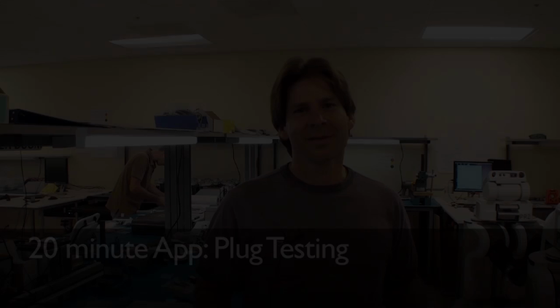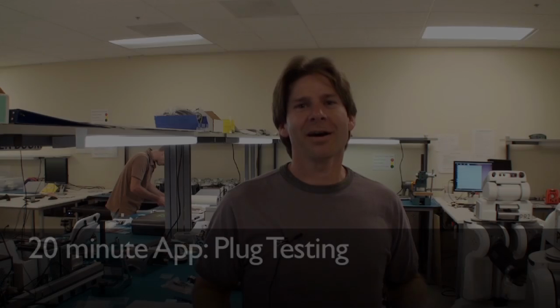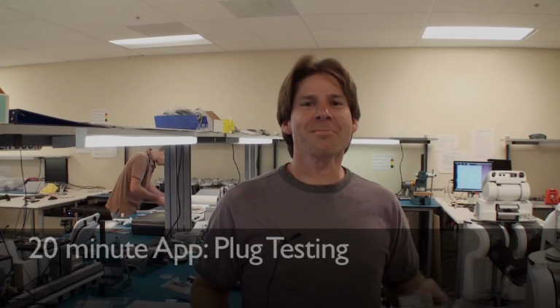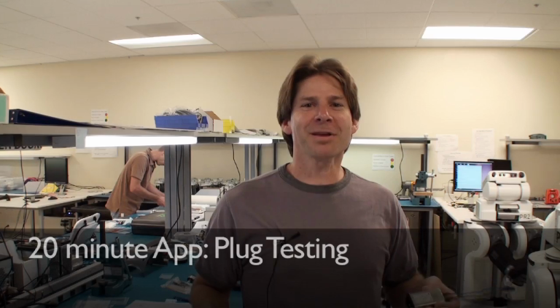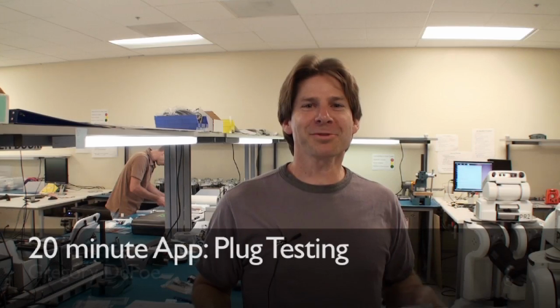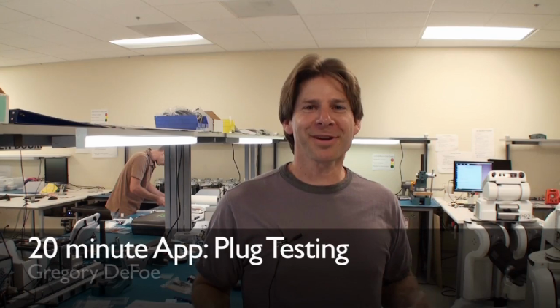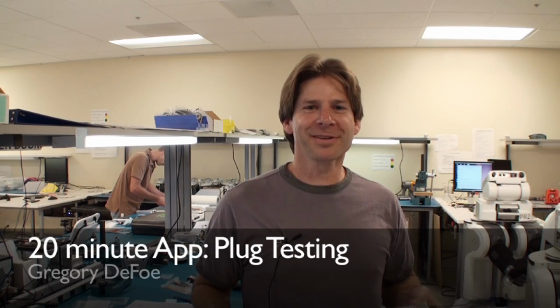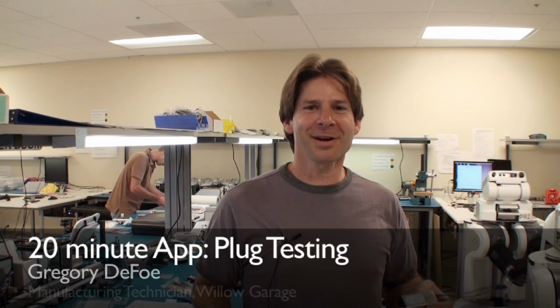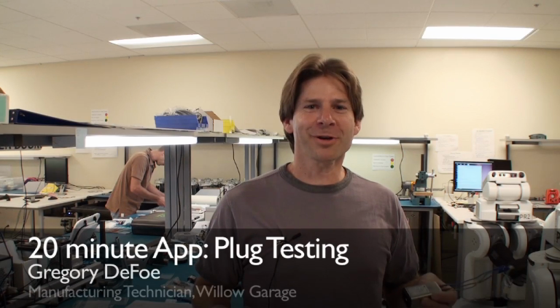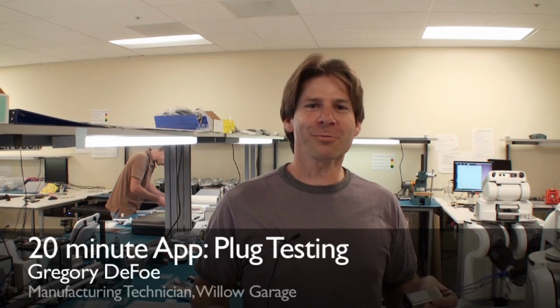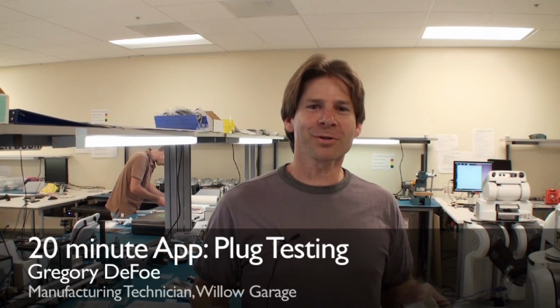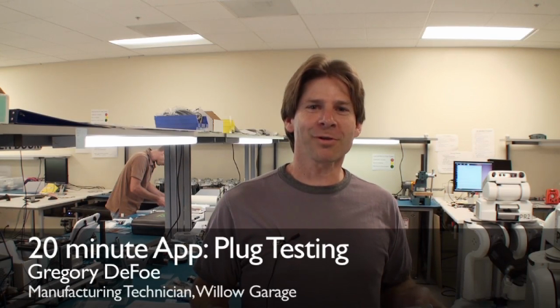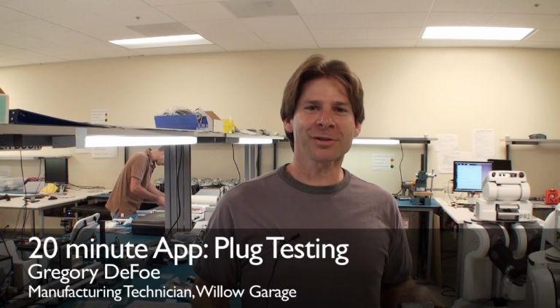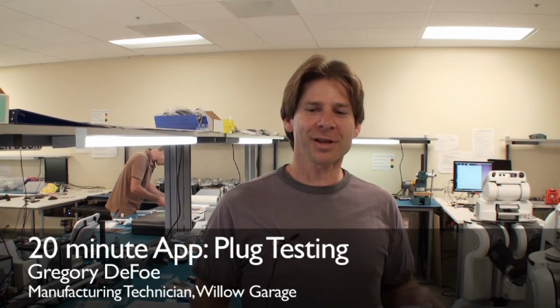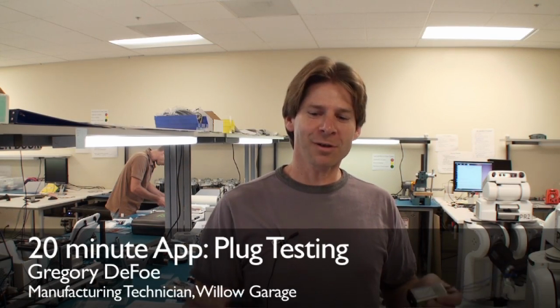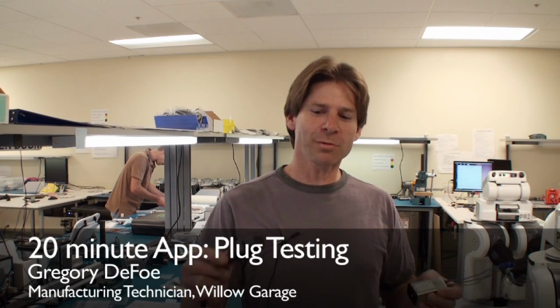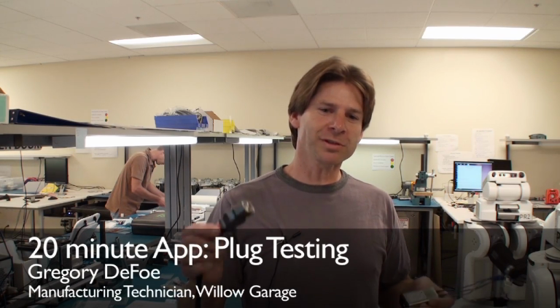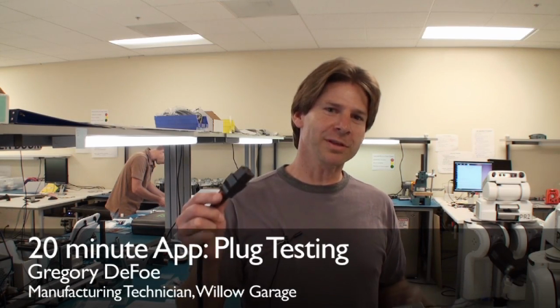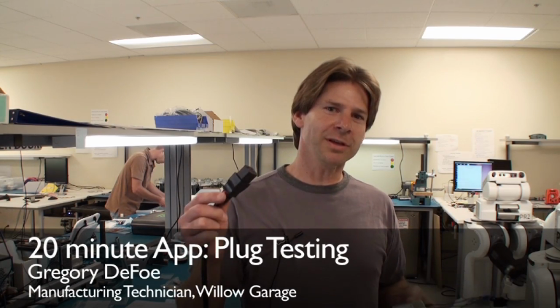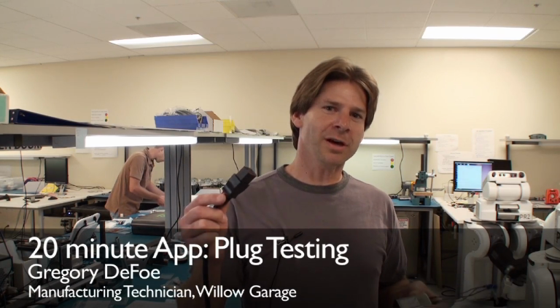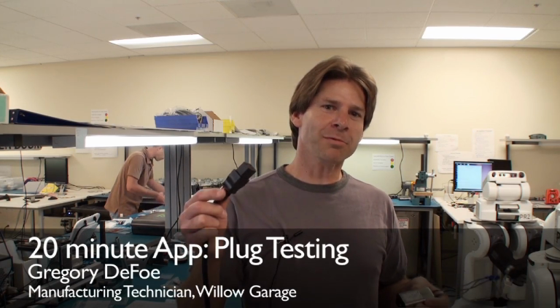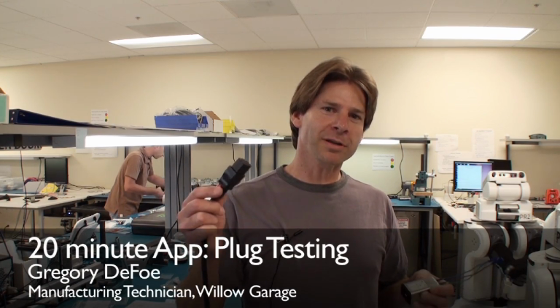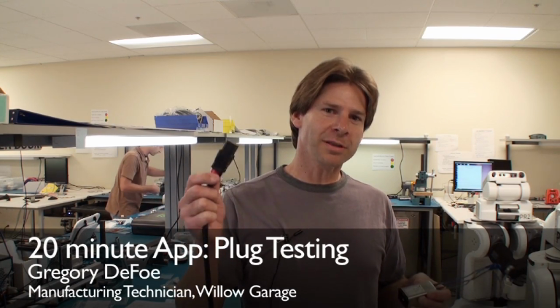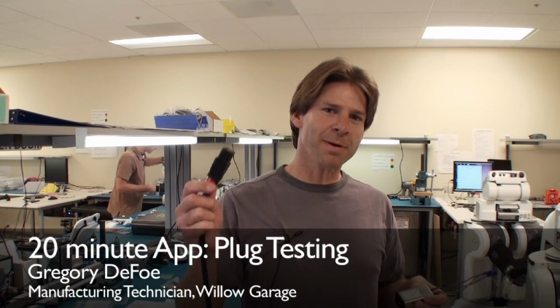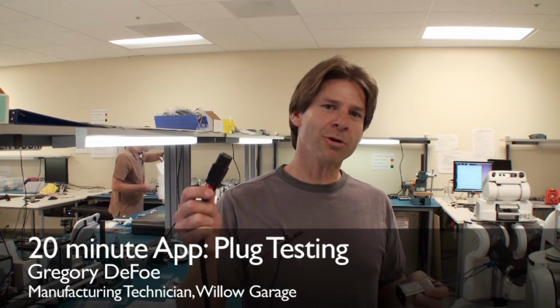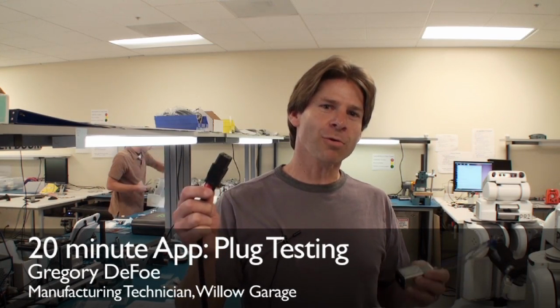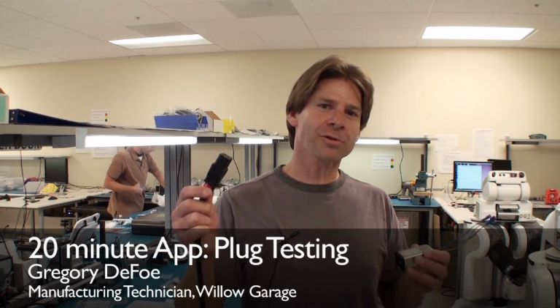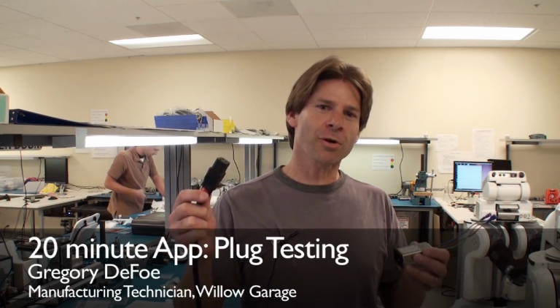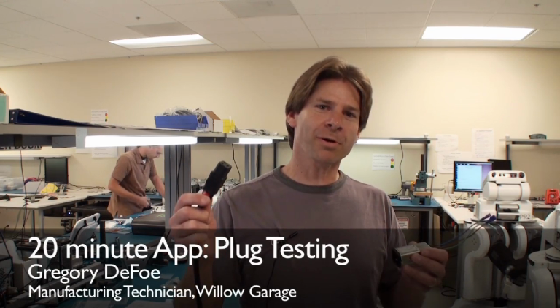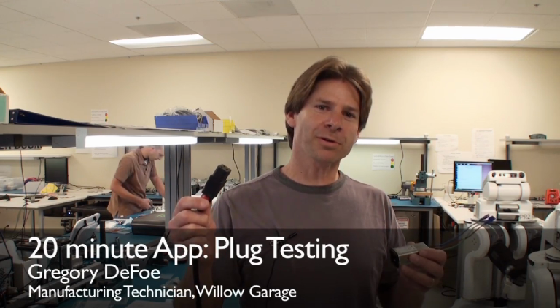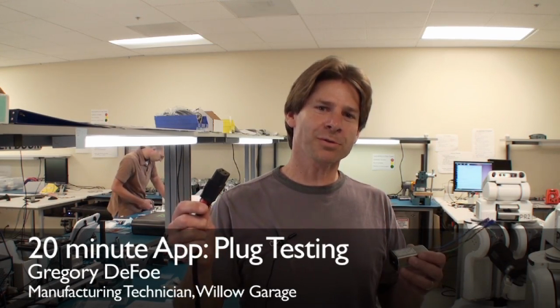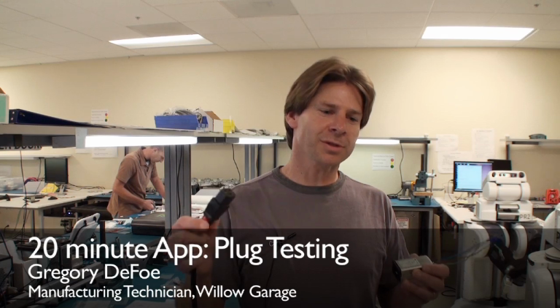Hi, my name is Greg. I work here at Willow Garage, and we recently upgraded the power cords for our PR2s.